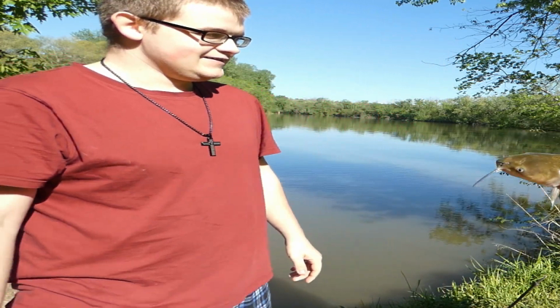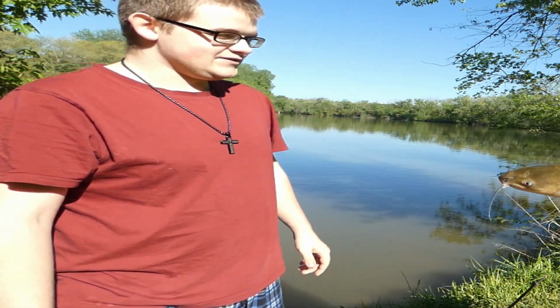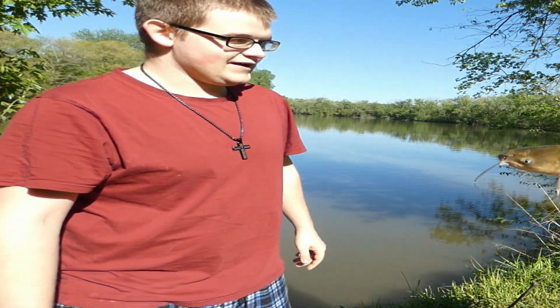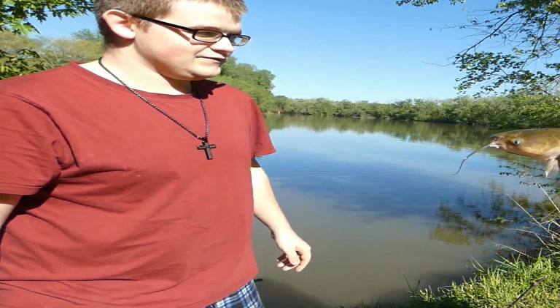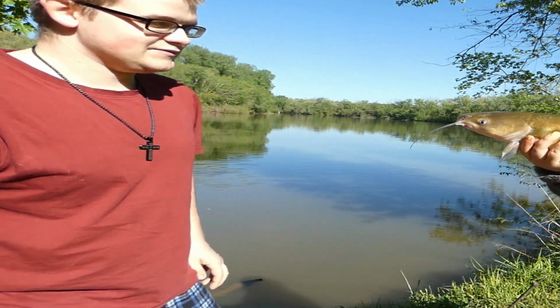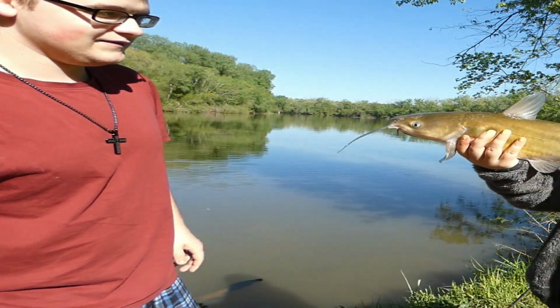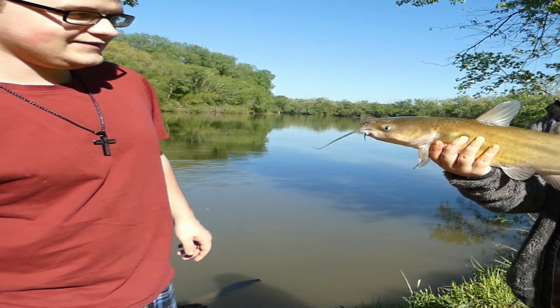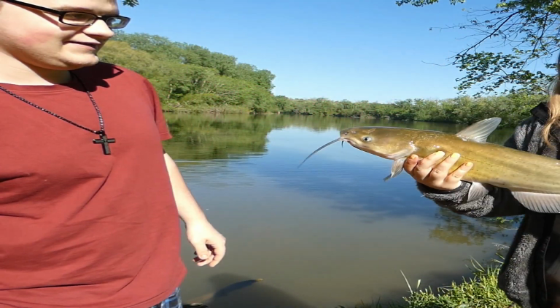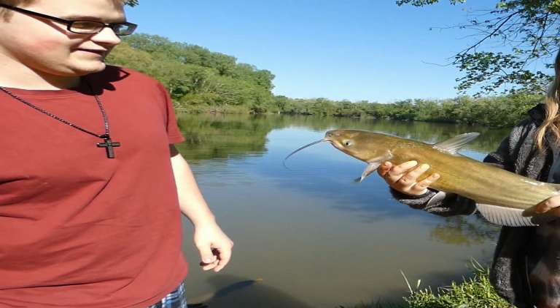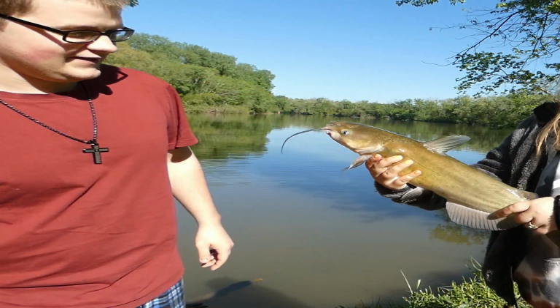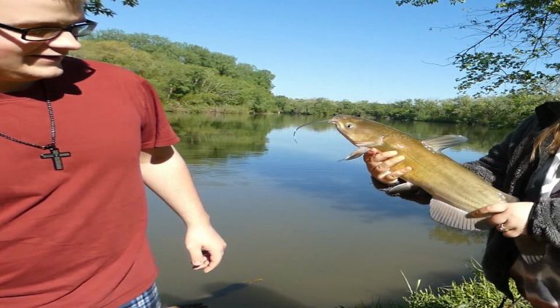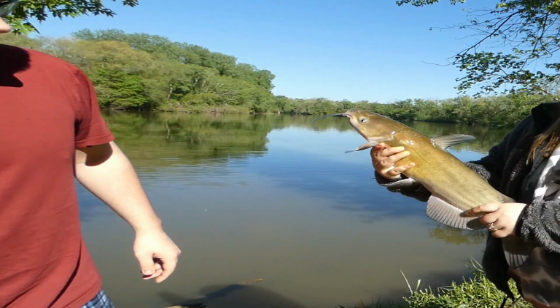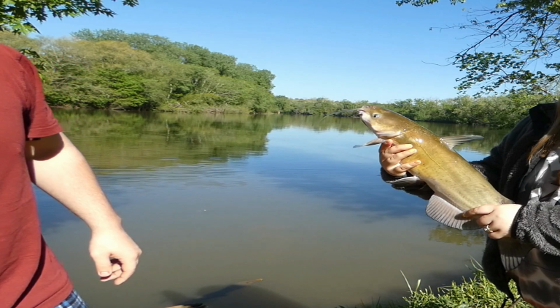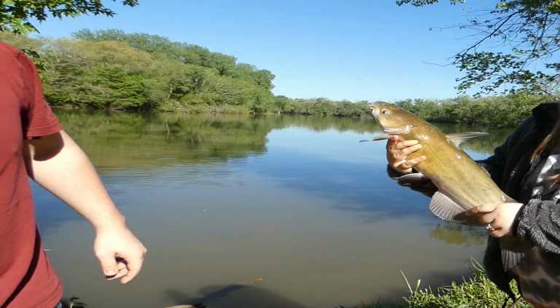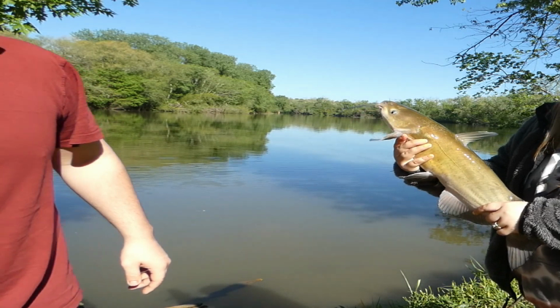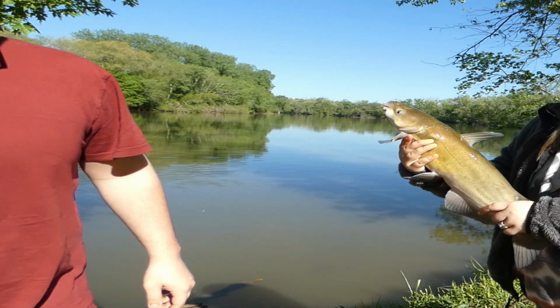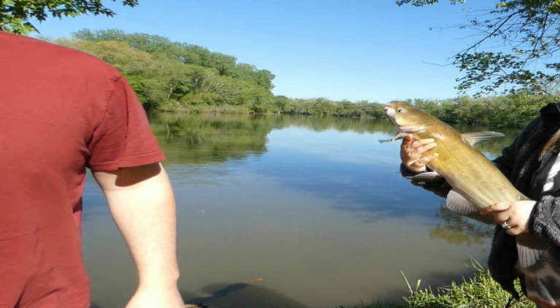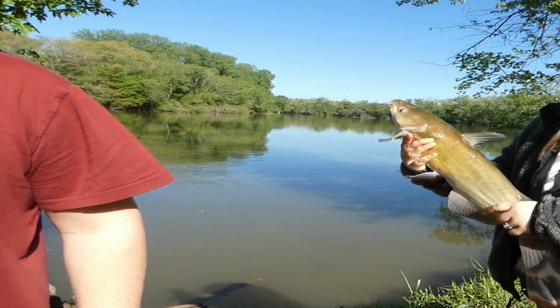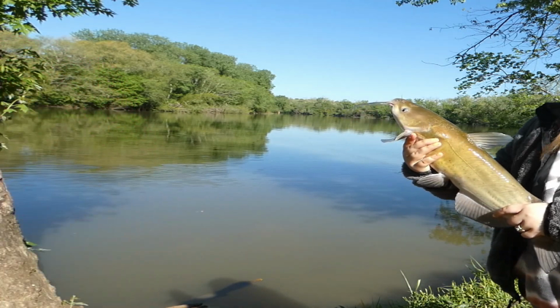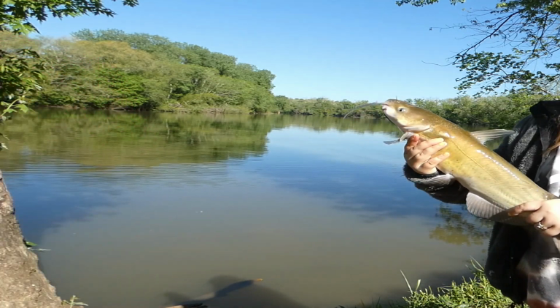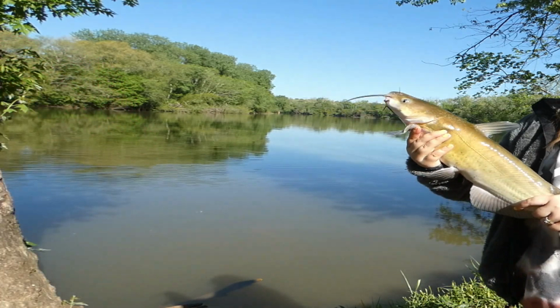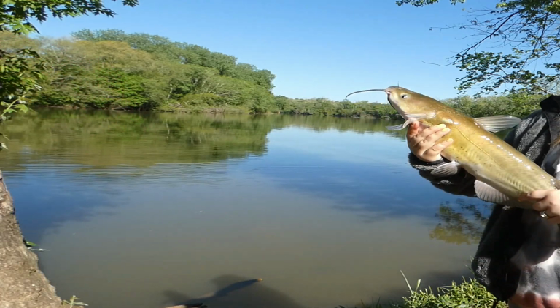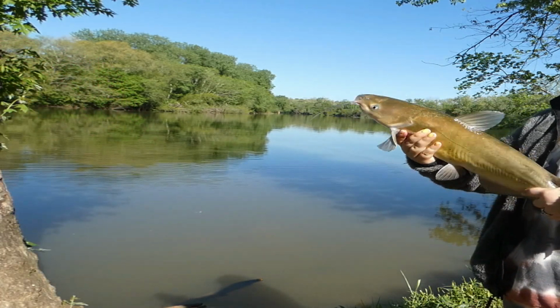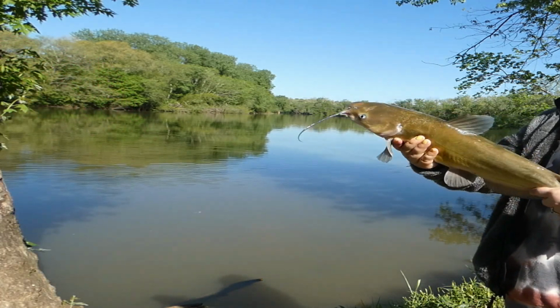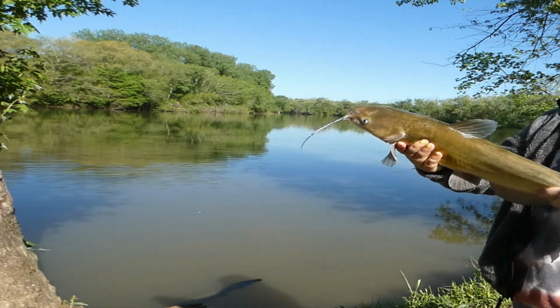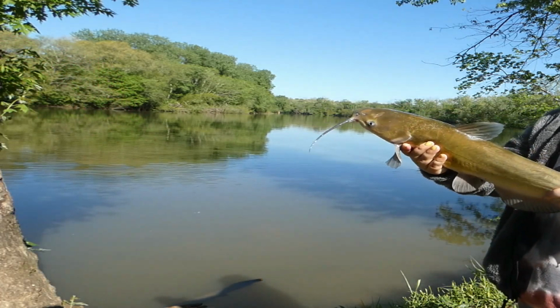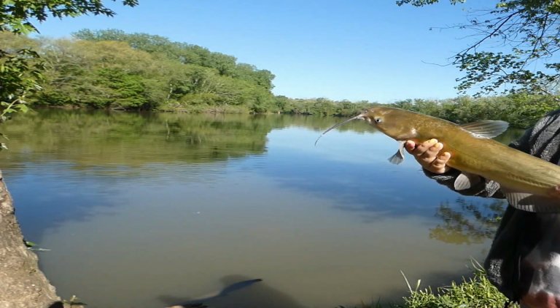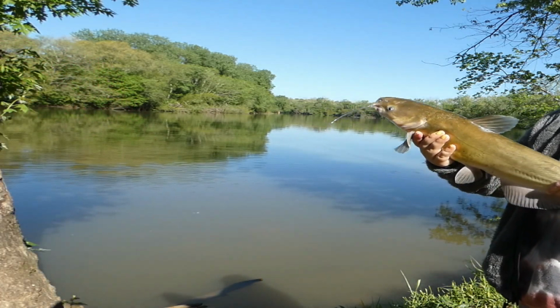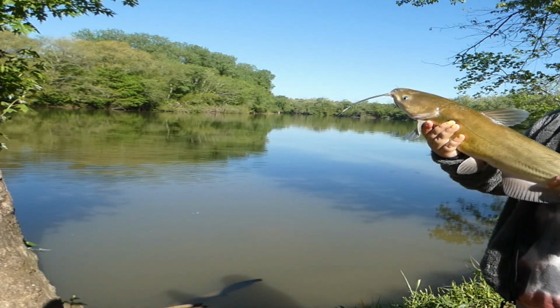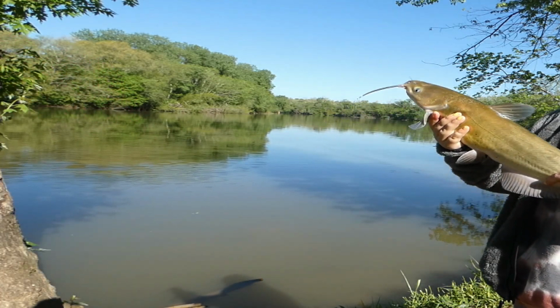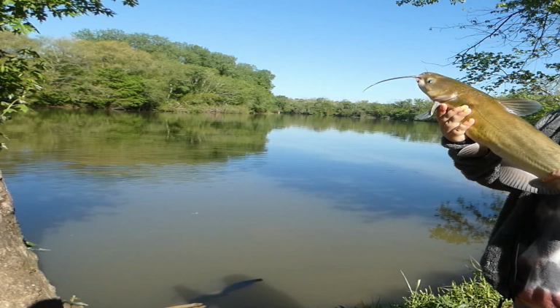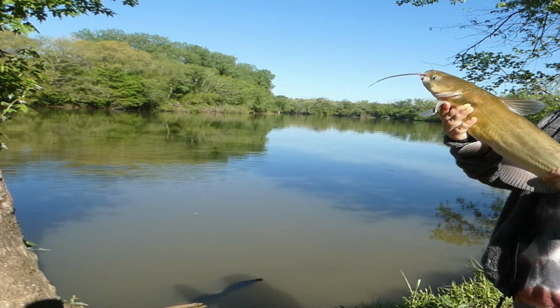Let me show you a catfish. There he is, heck yeah. We'll get back to y'all when we get another one.